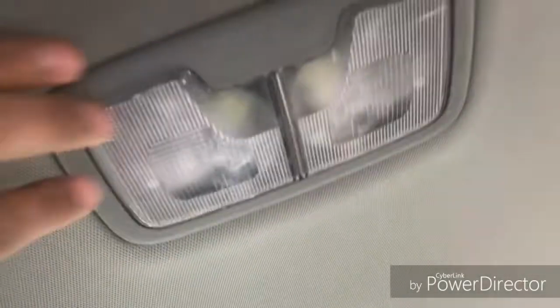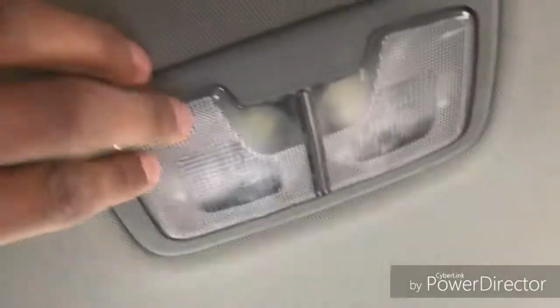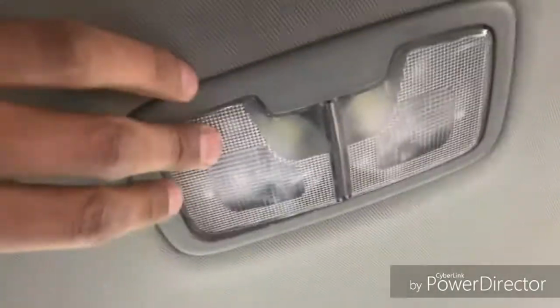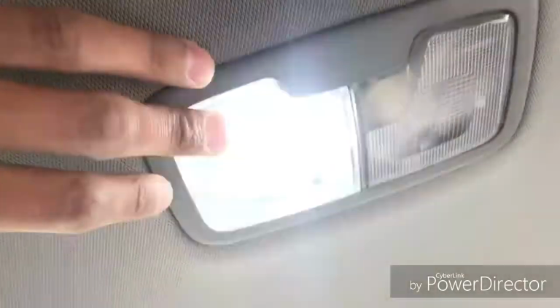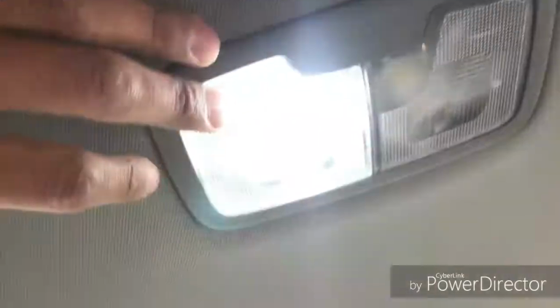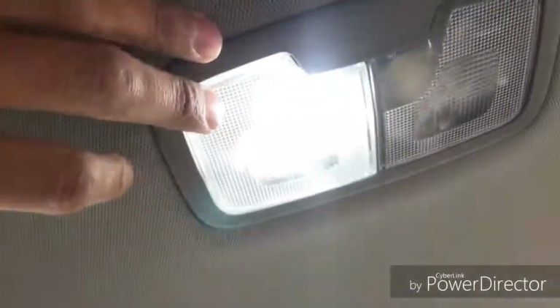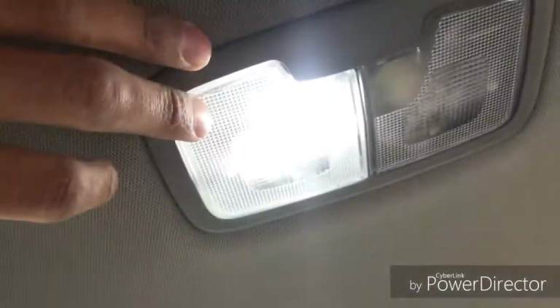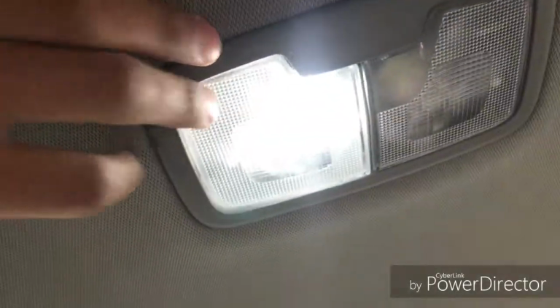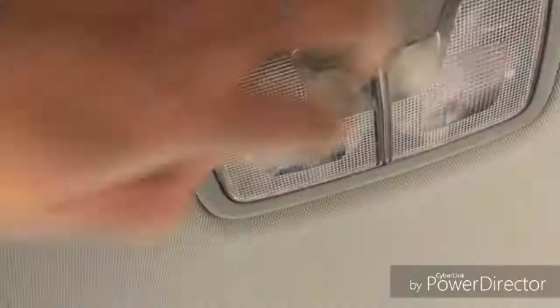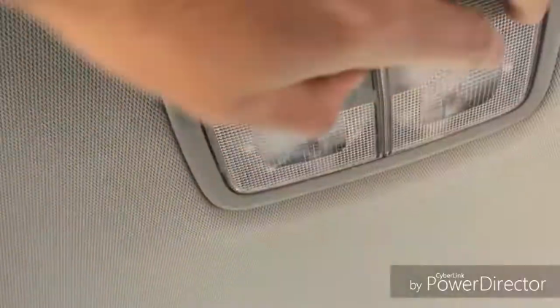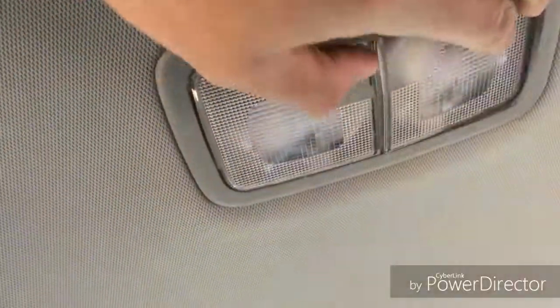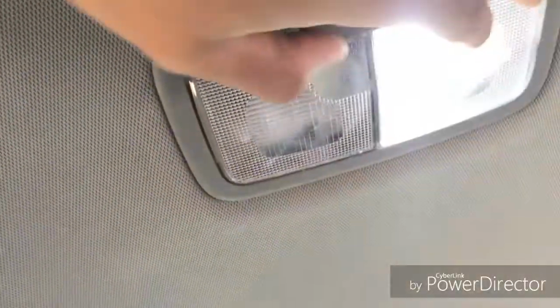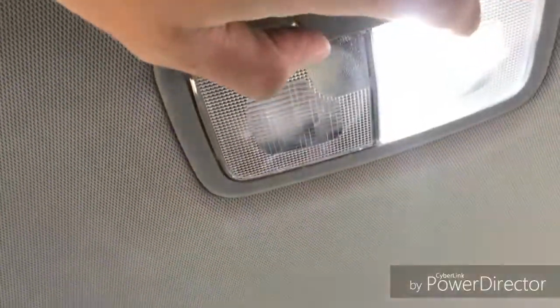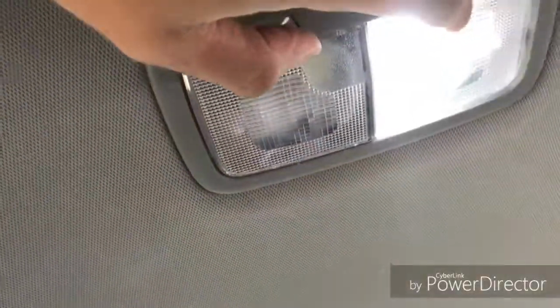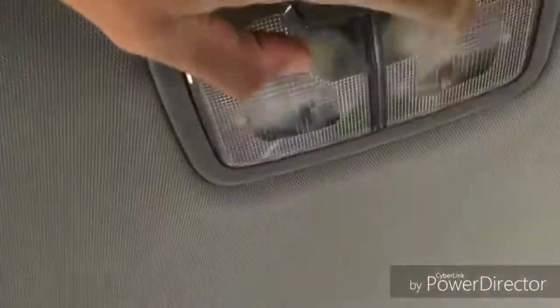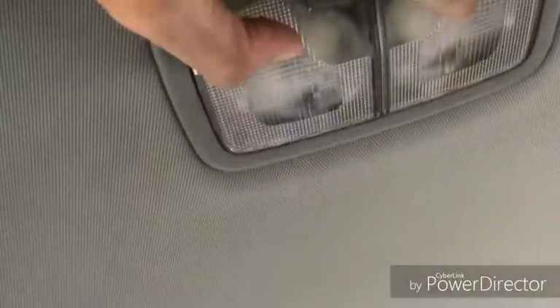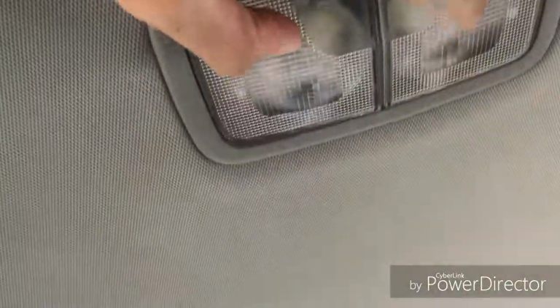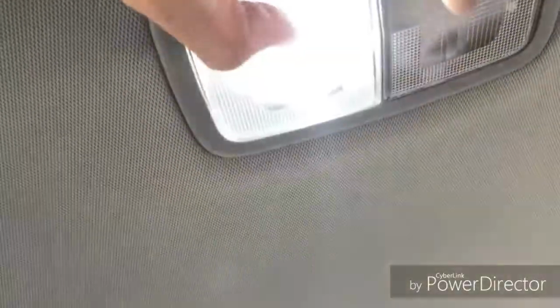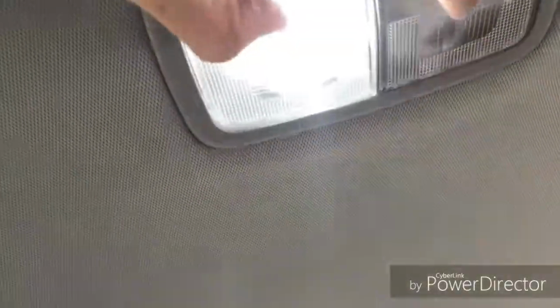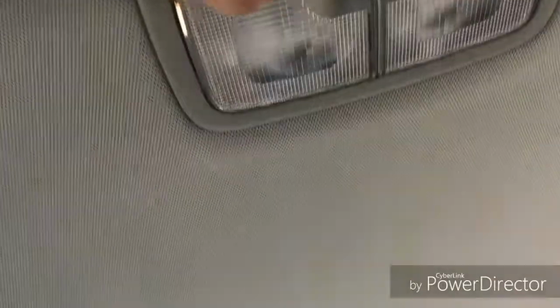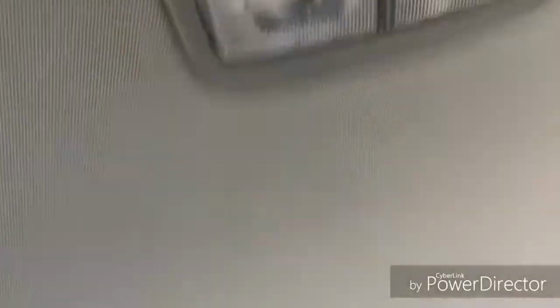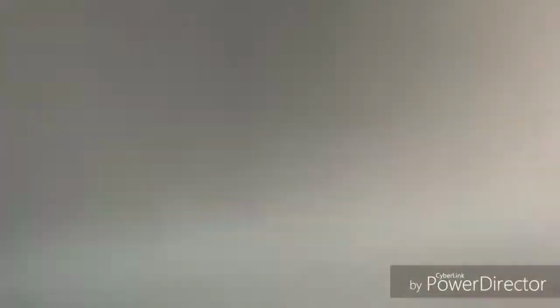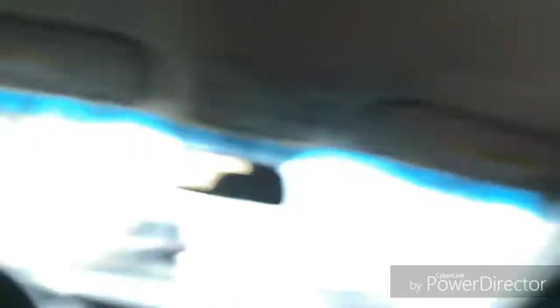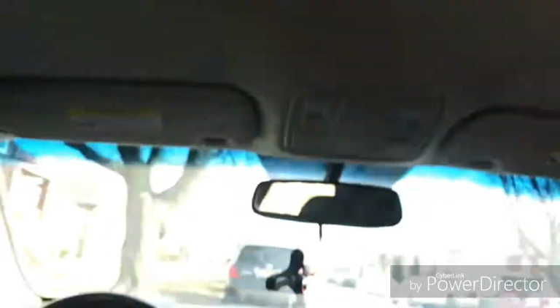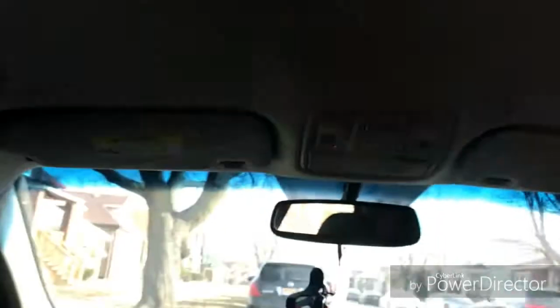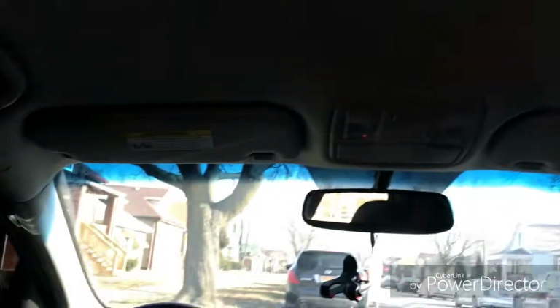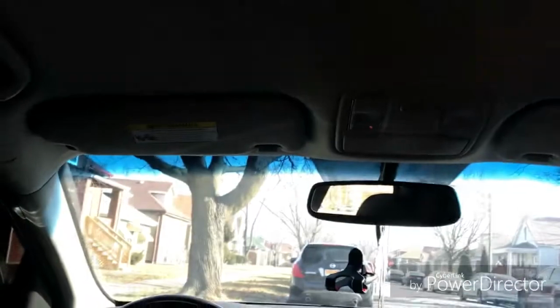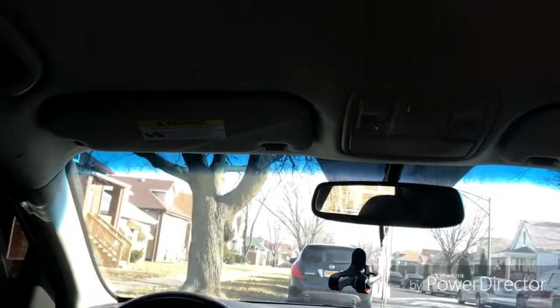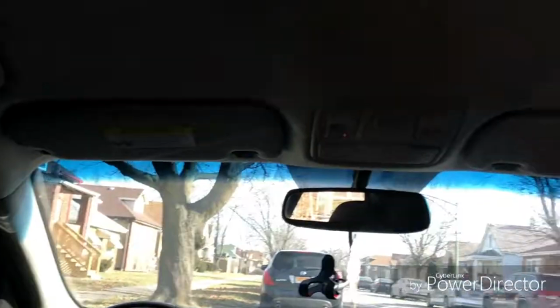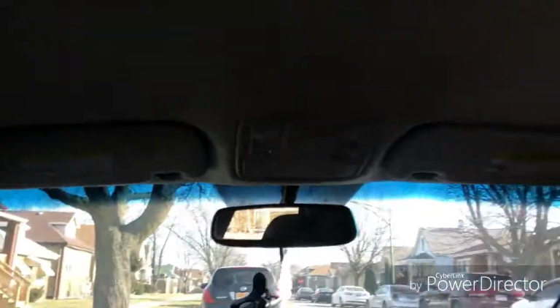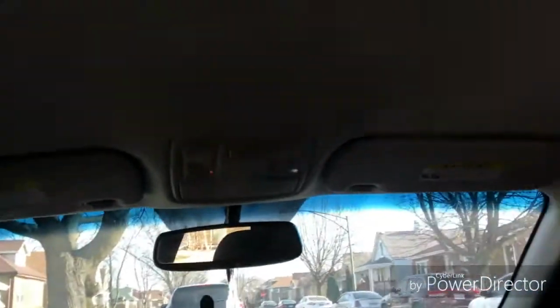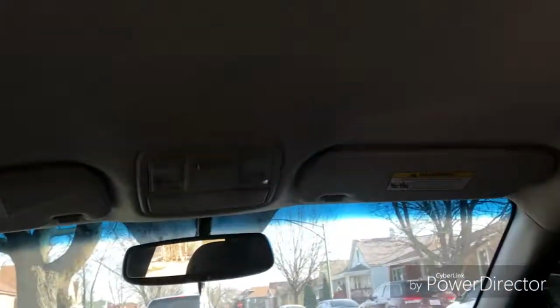All right, I got all of them done. Now they're all white LED — no more yellow. Let me show you guys the front.